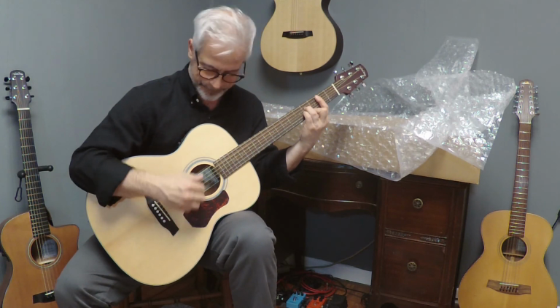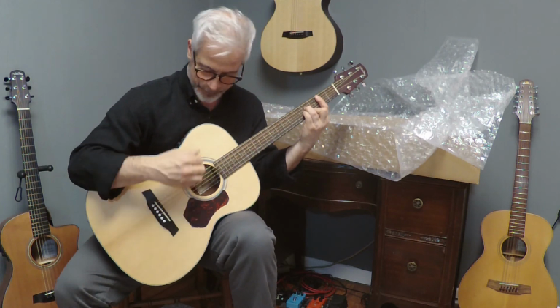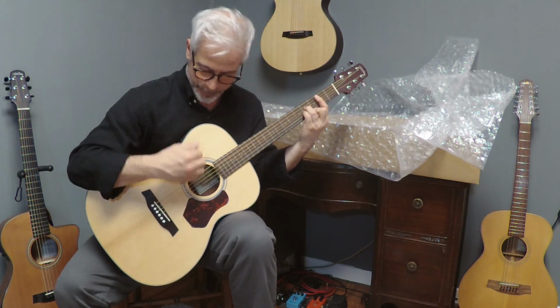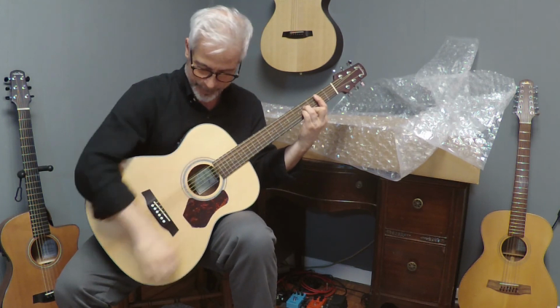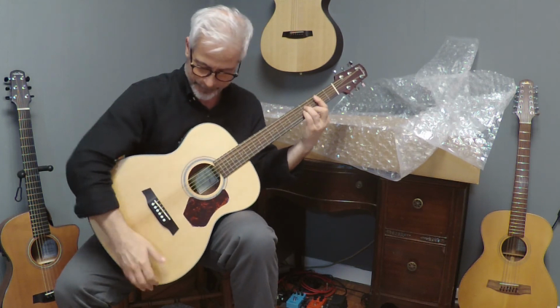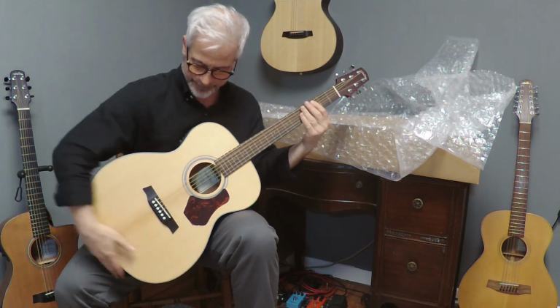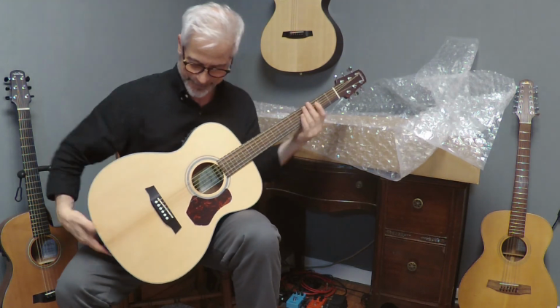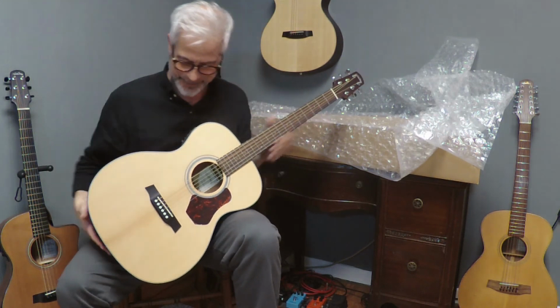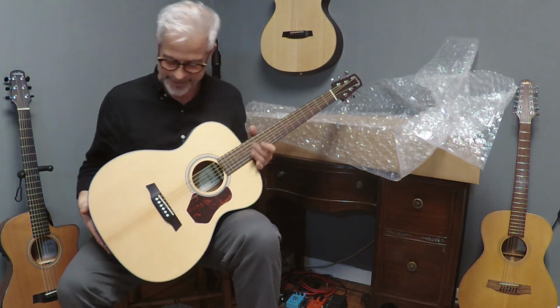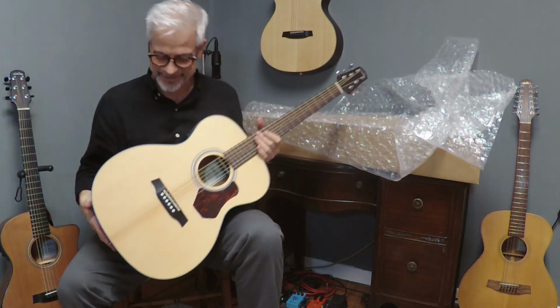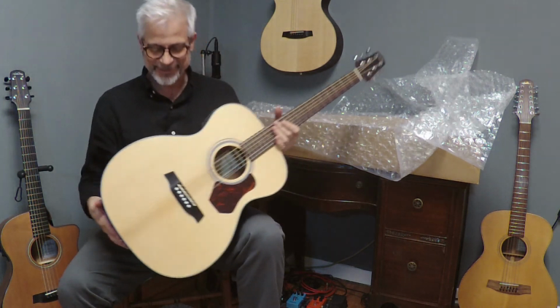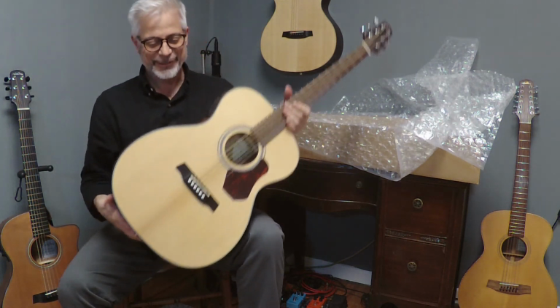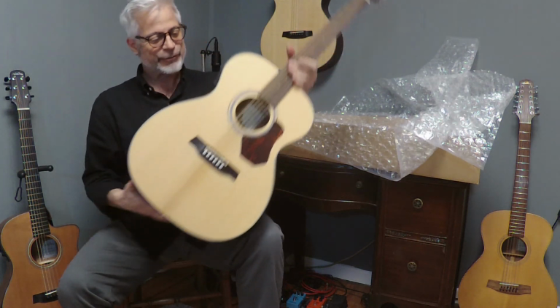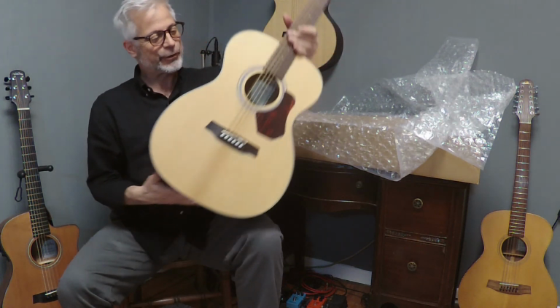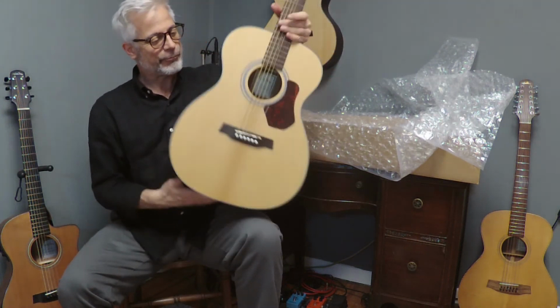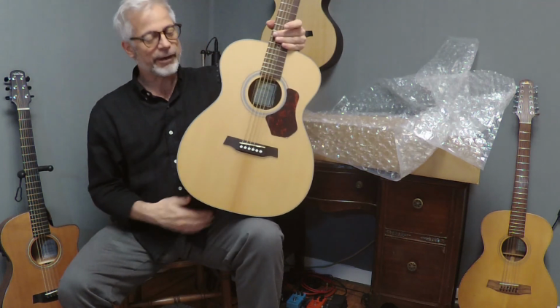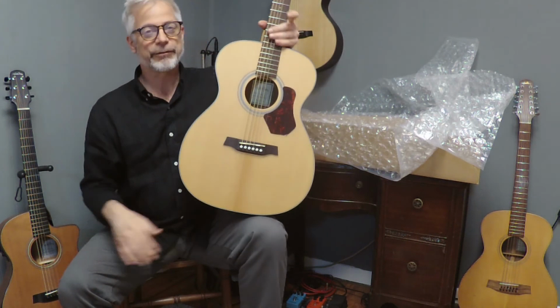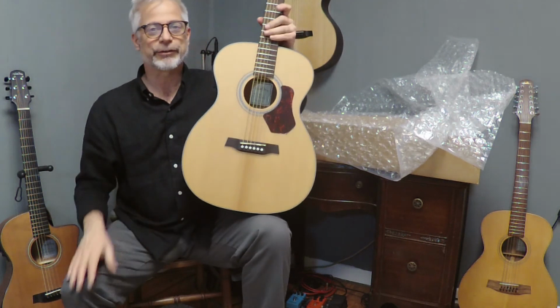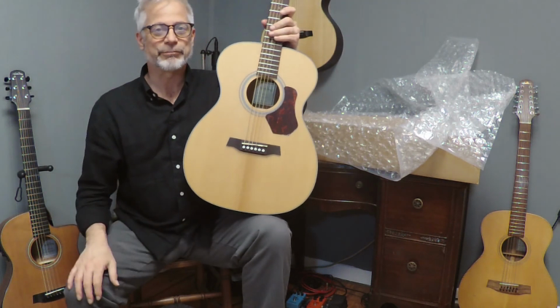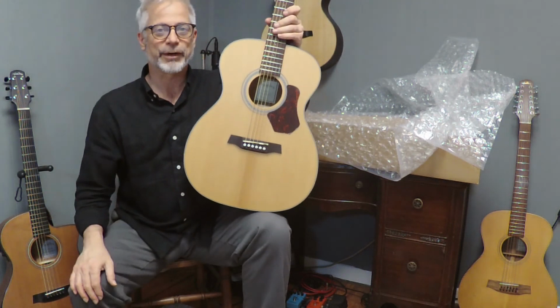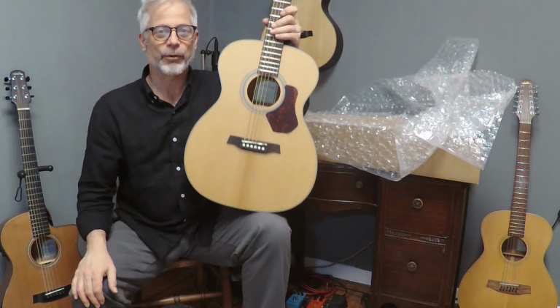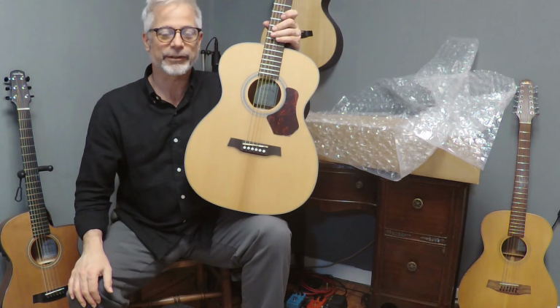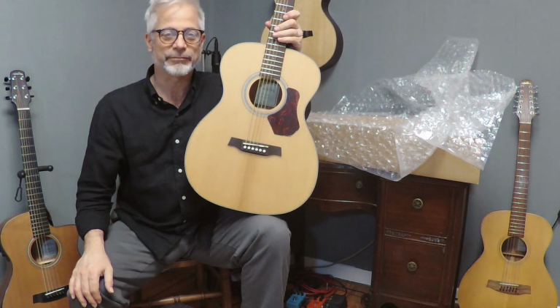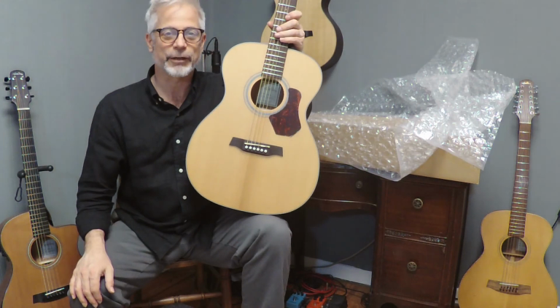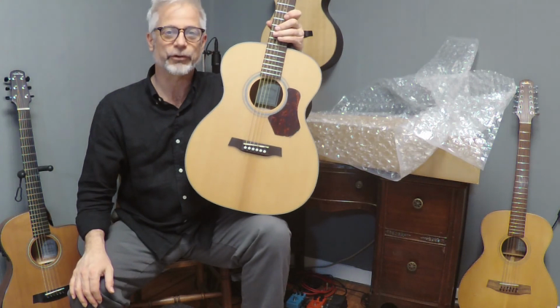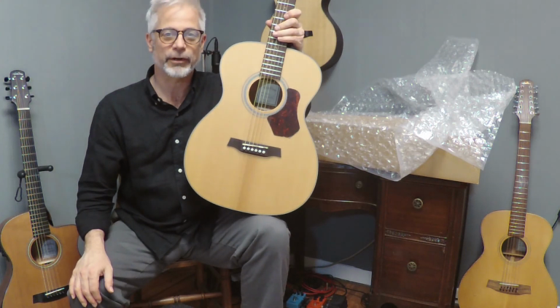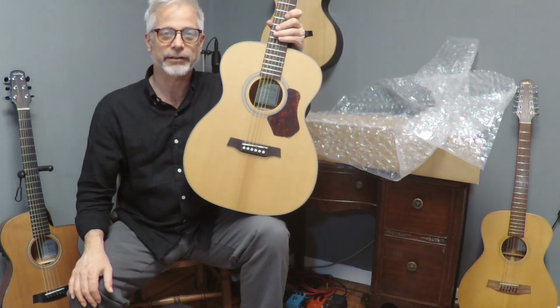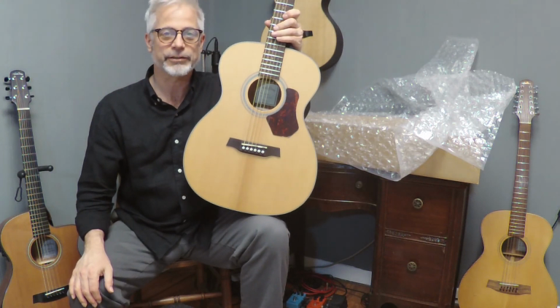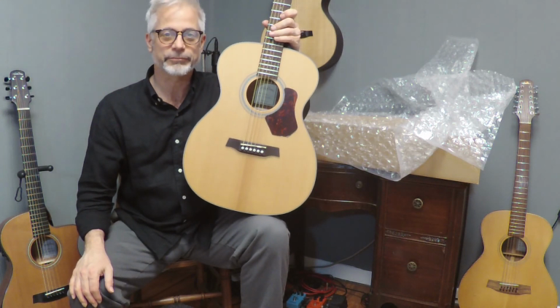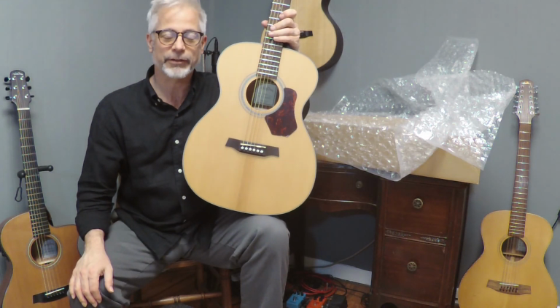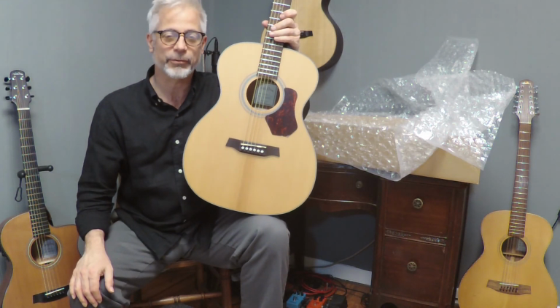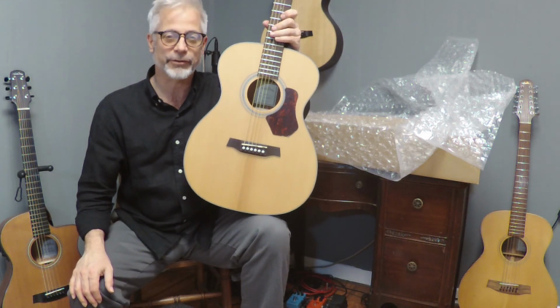Alright, that's the O550E by Walden. I'm Sean Harkness, thanks for watching.